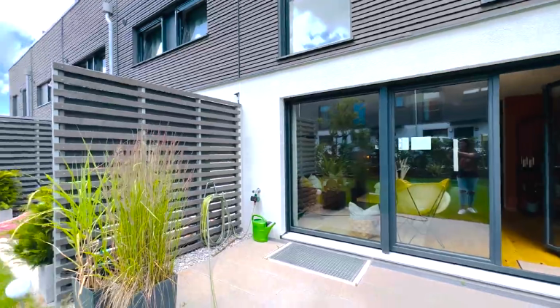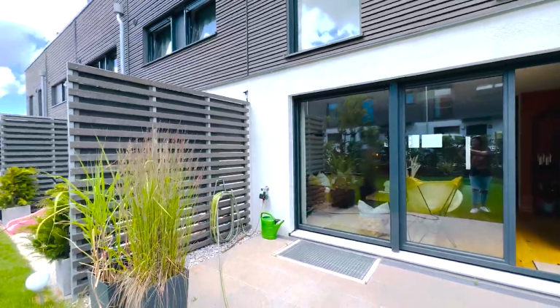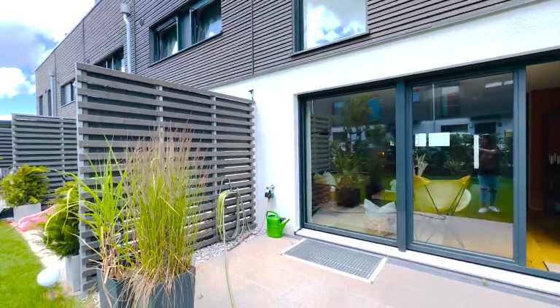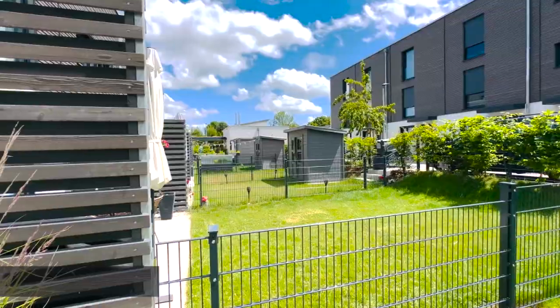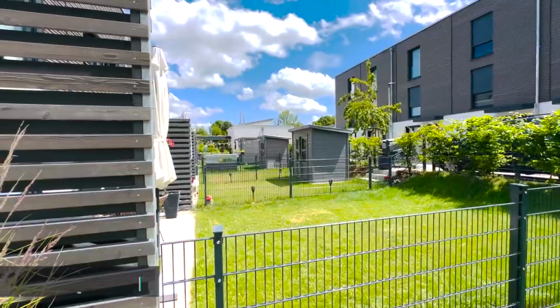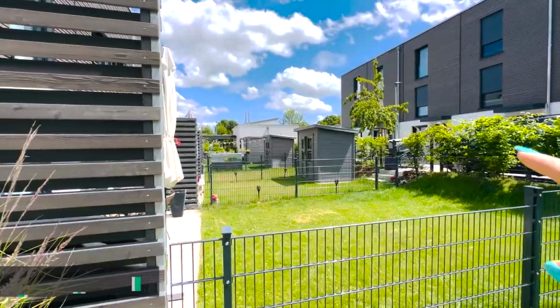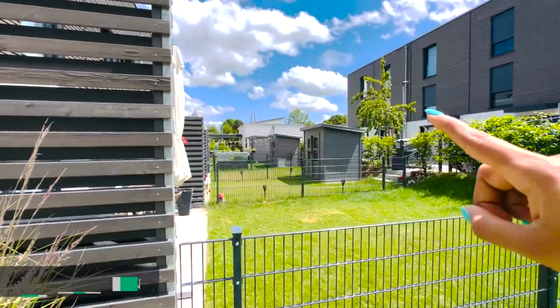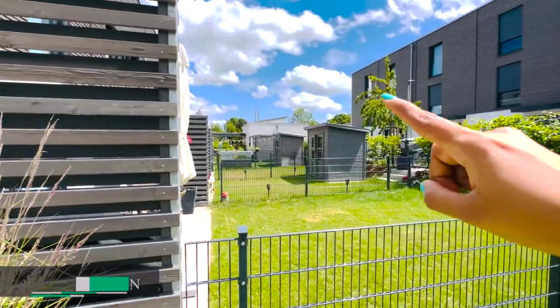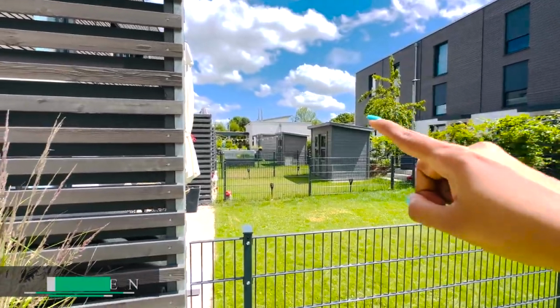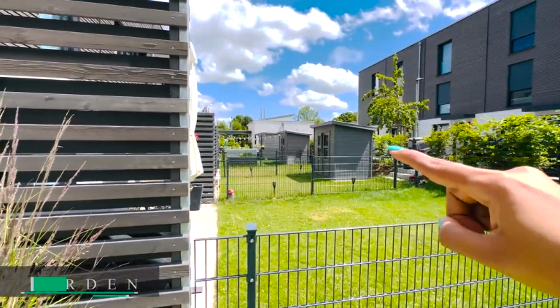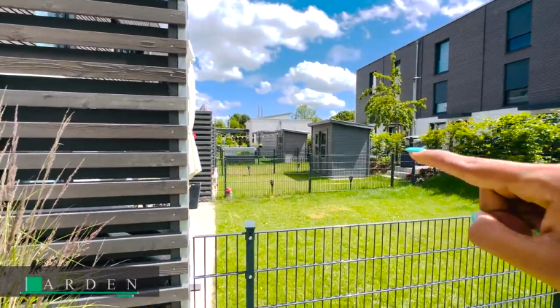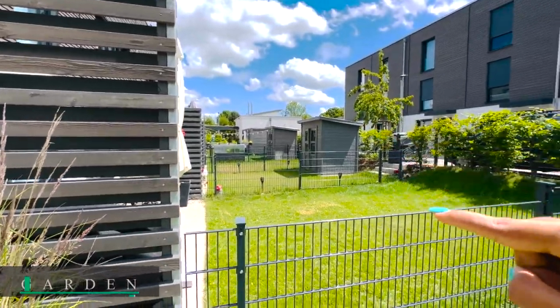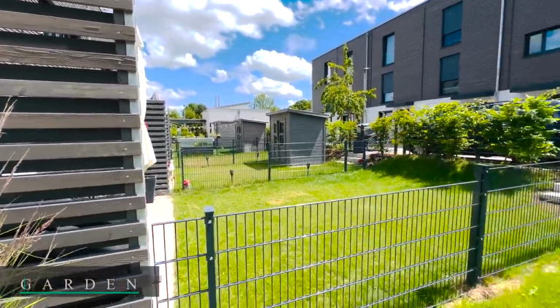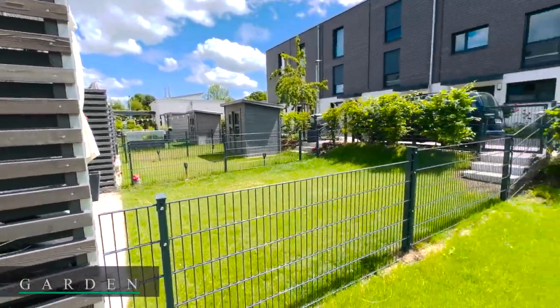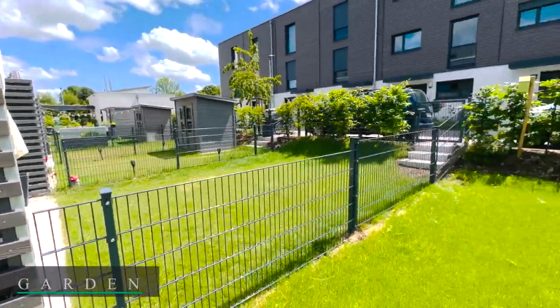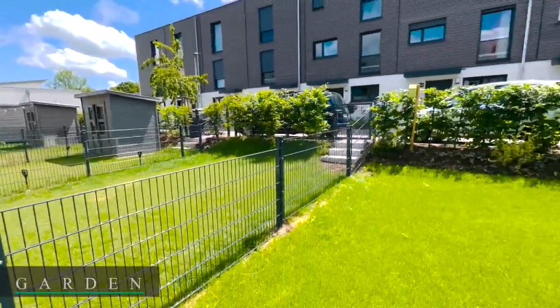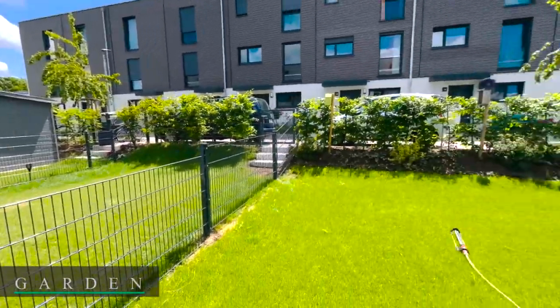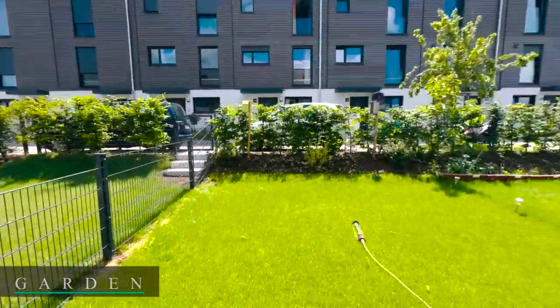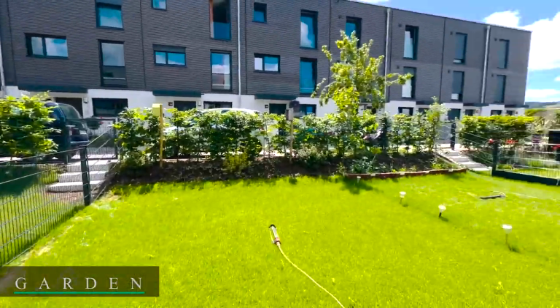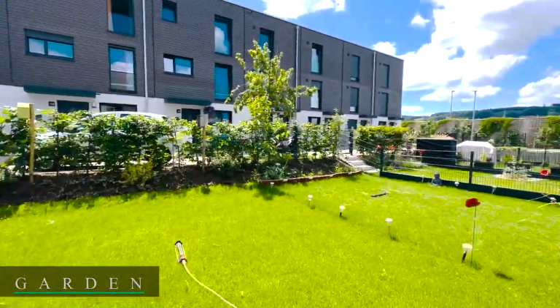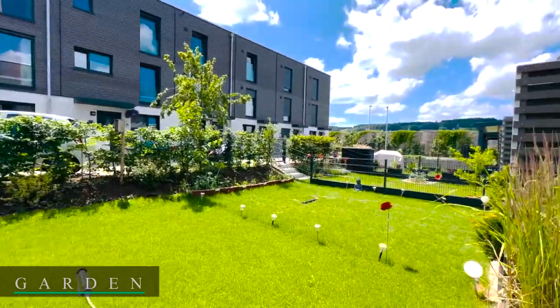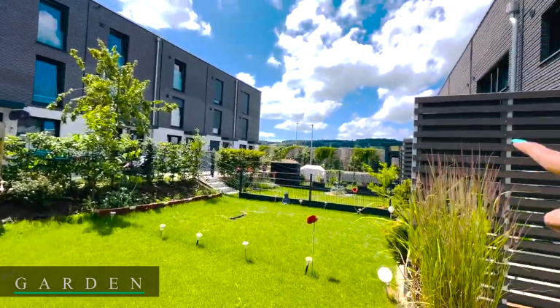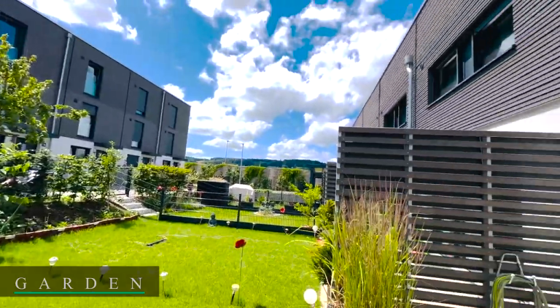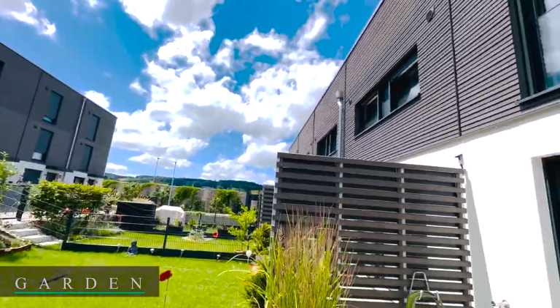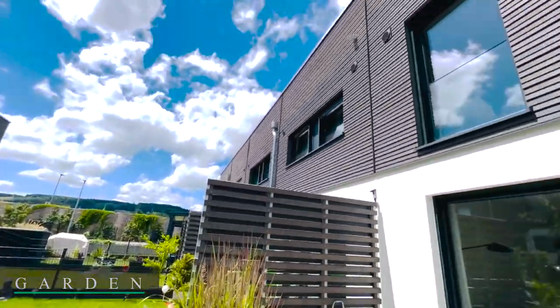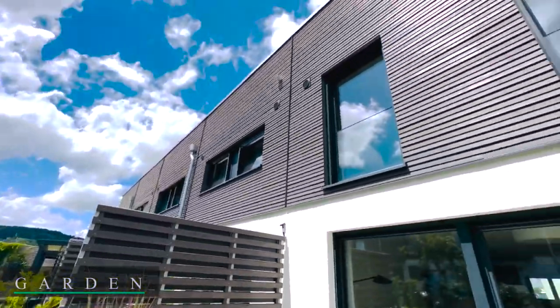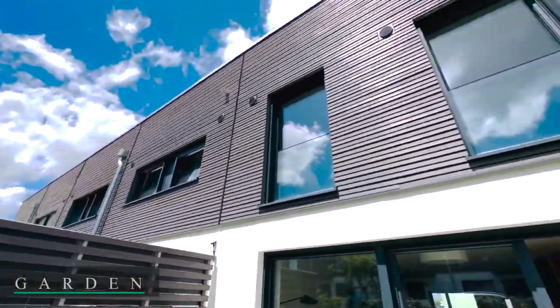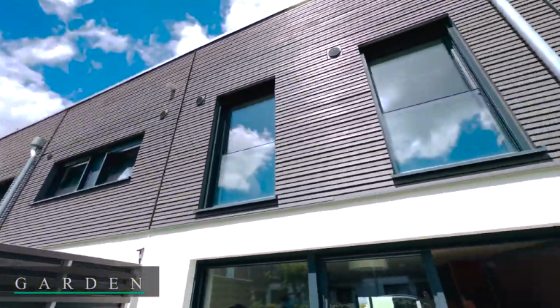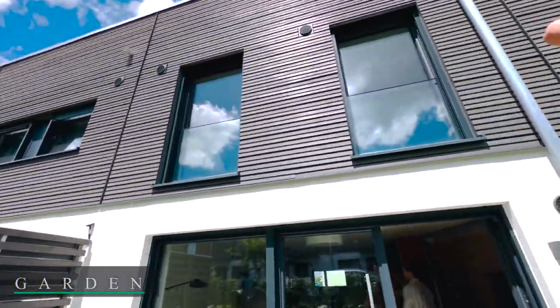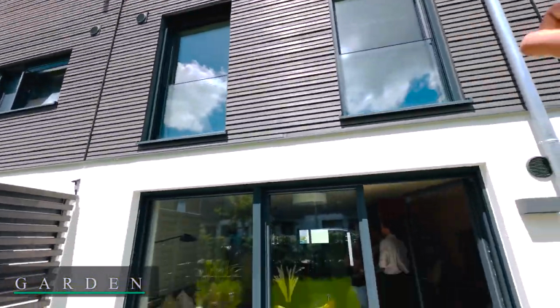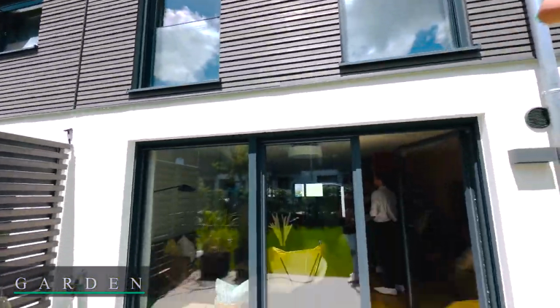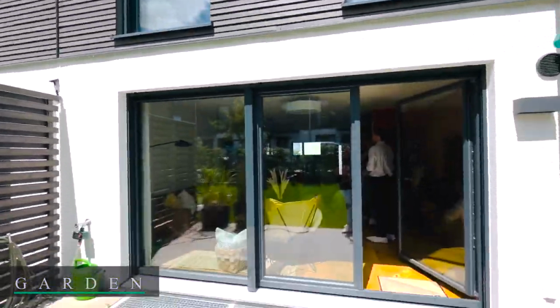There are houses here on this side. This is the middle one, this is the corner, and this is the whole house.